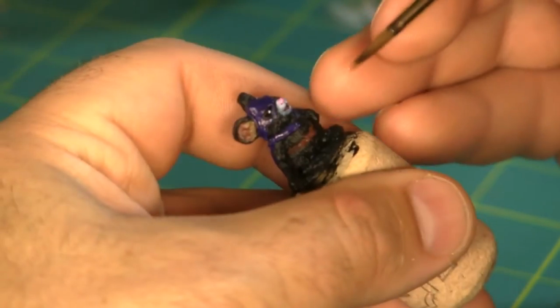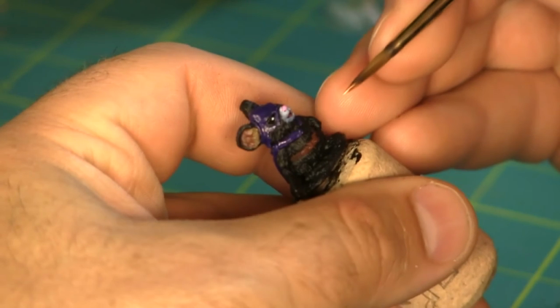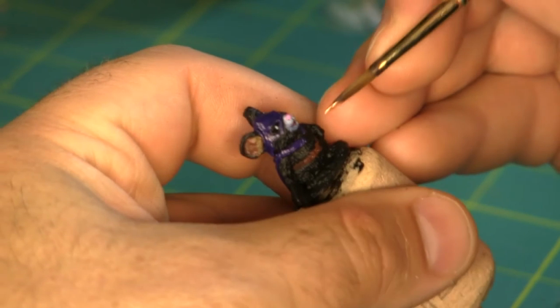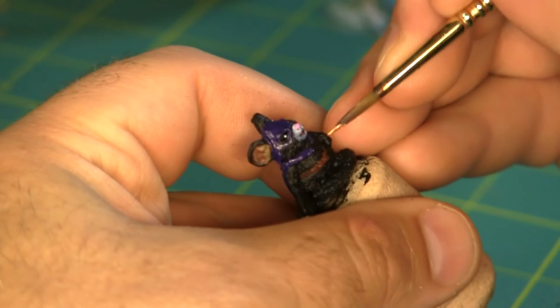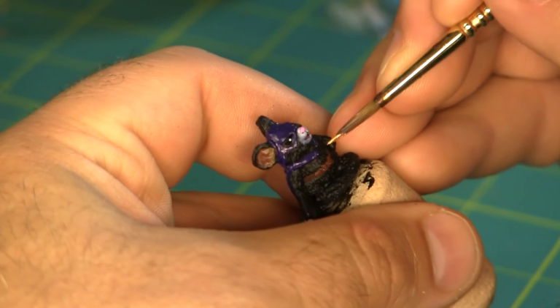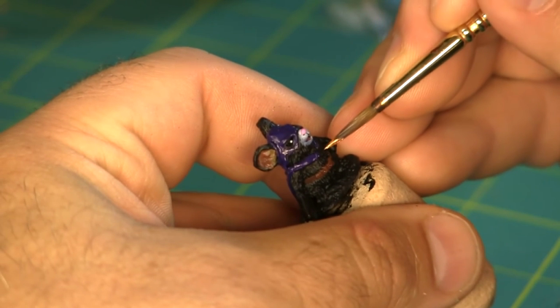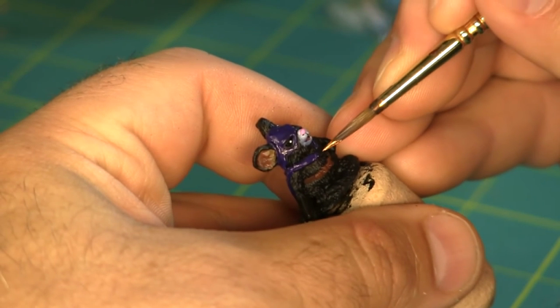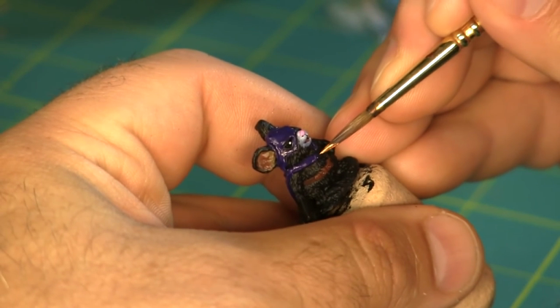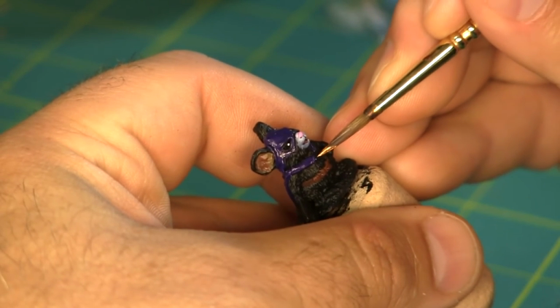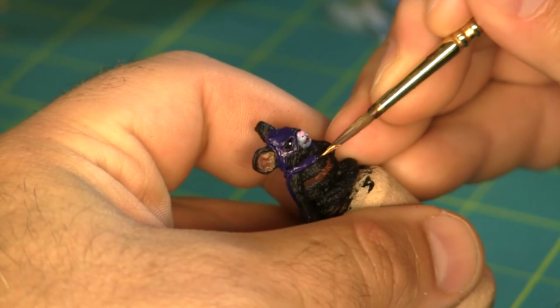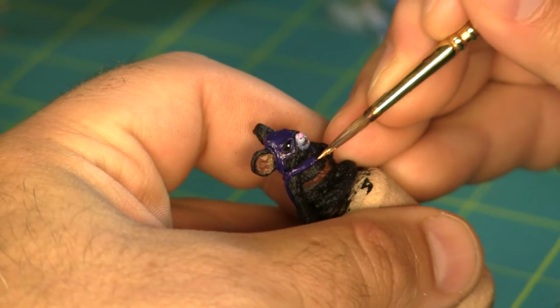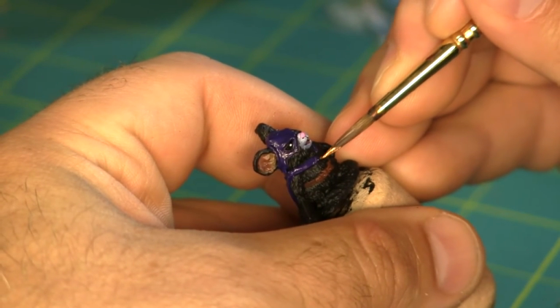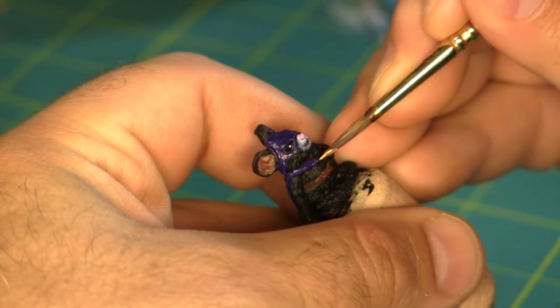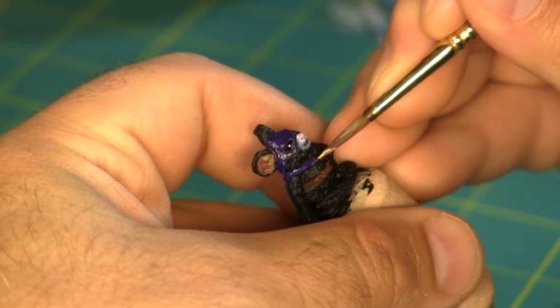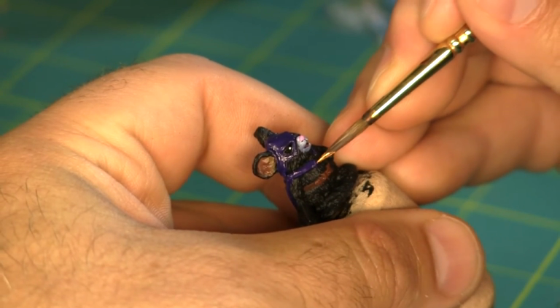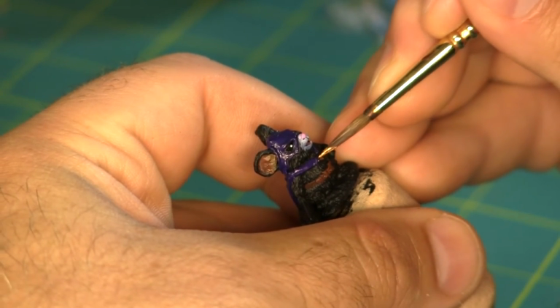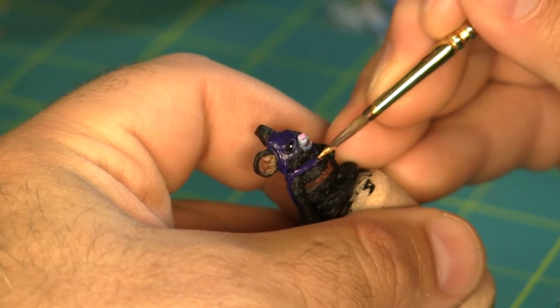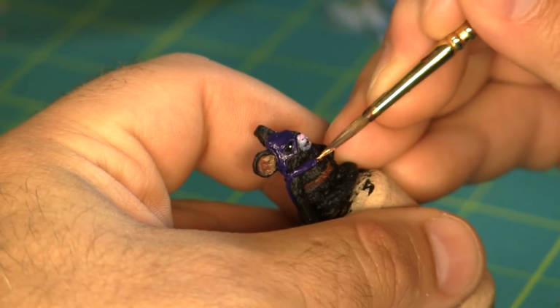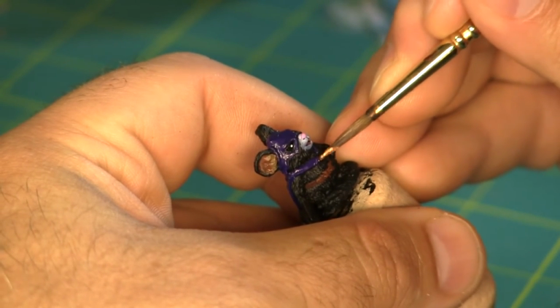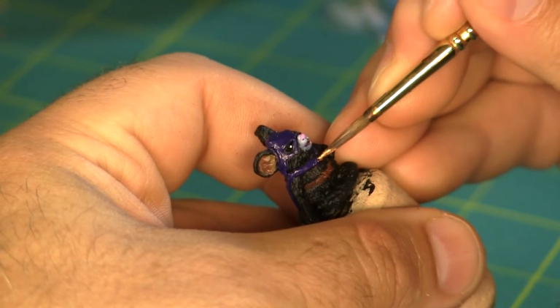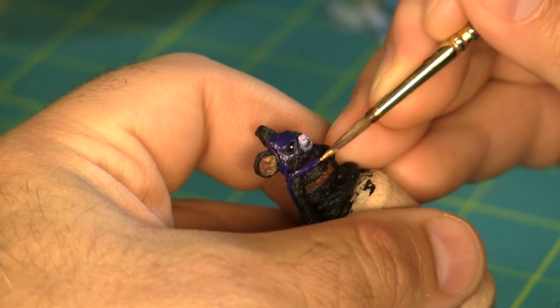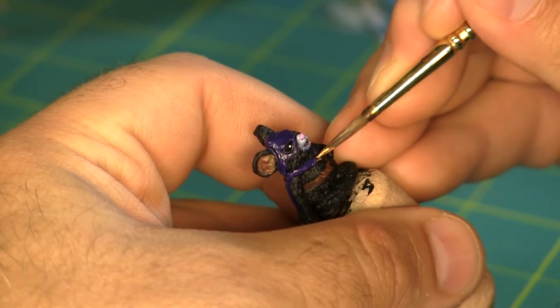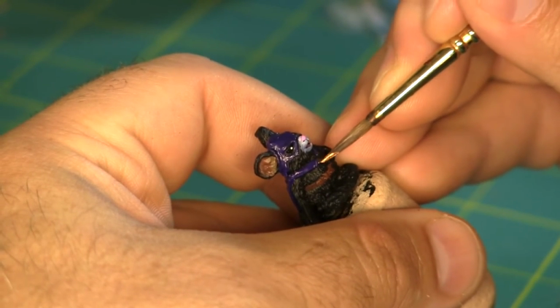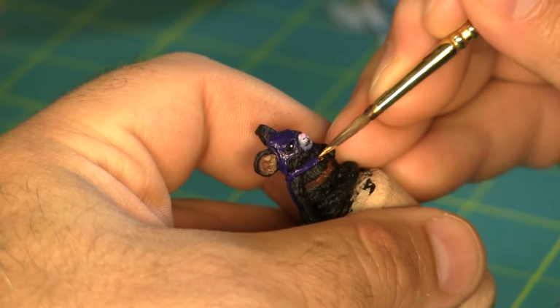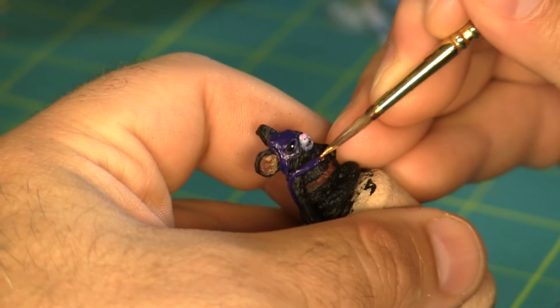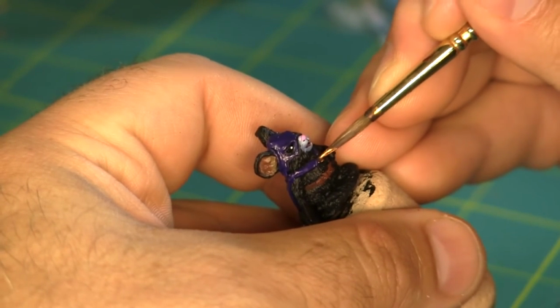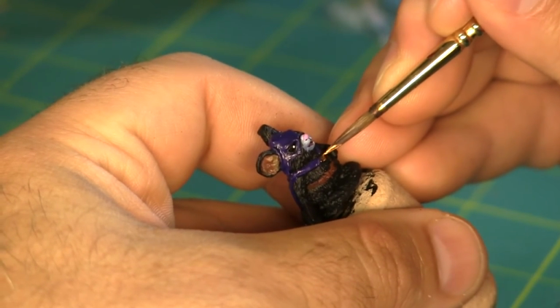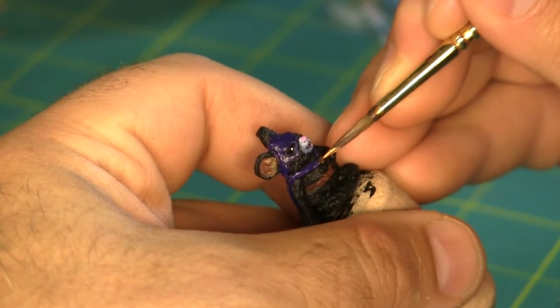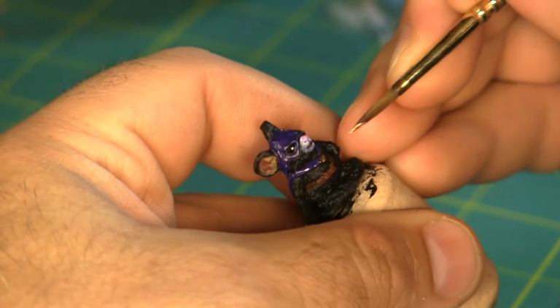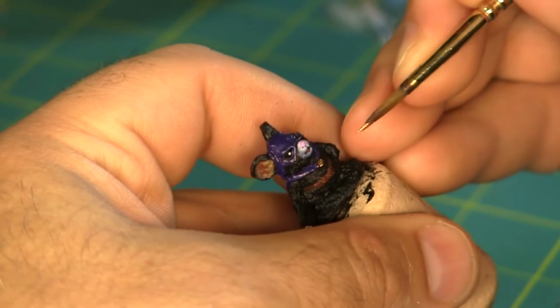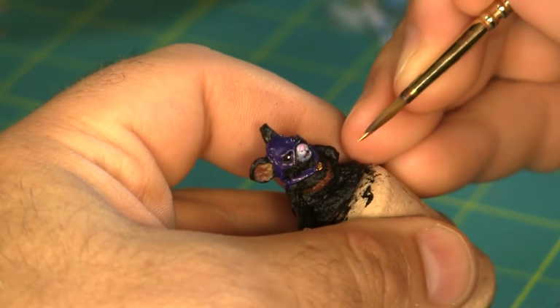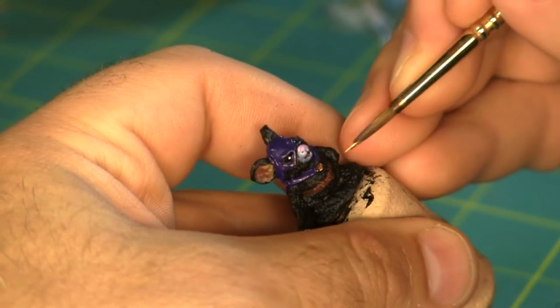I'm throwing a little bit of metallic gold on his belt buckle, his cloak's clasp, and the hilt of his dagger.